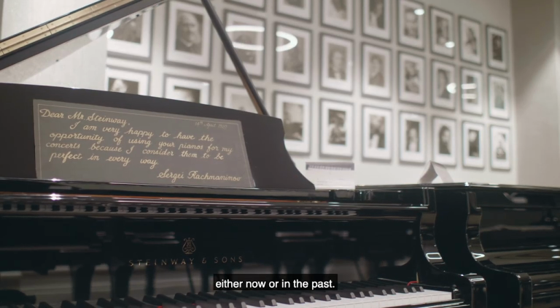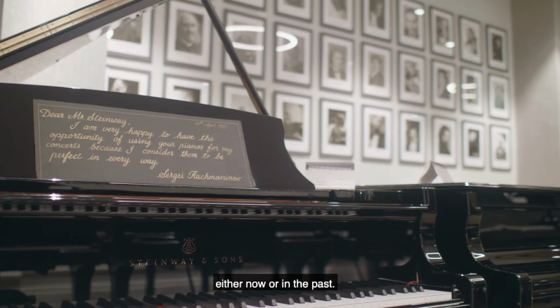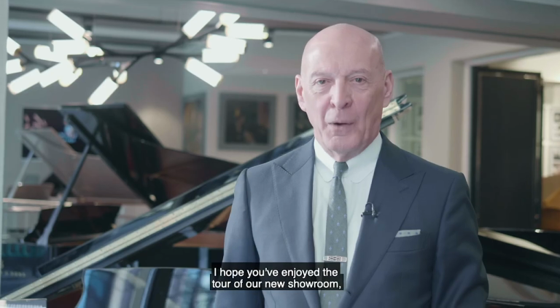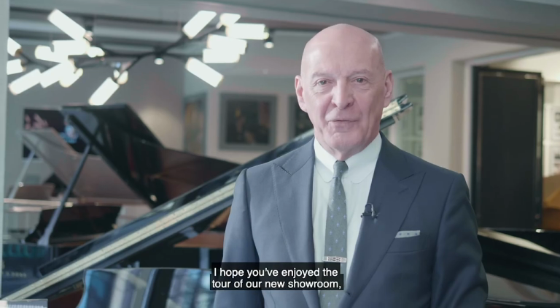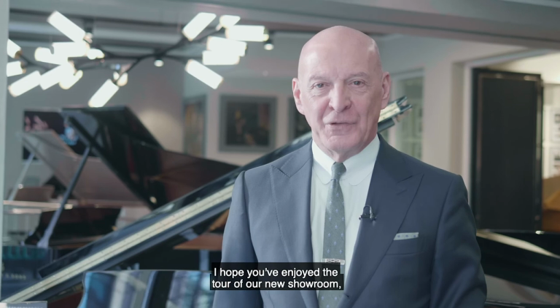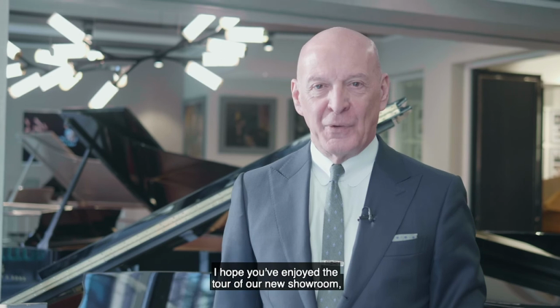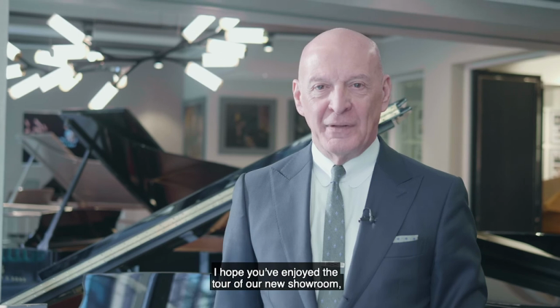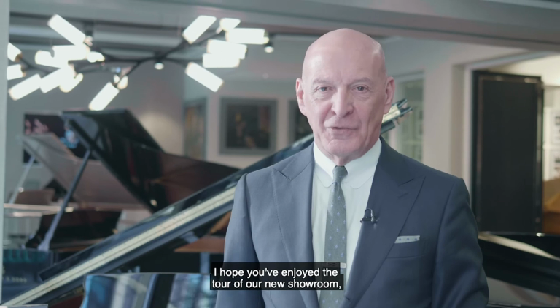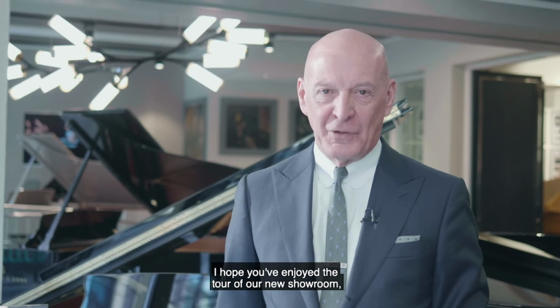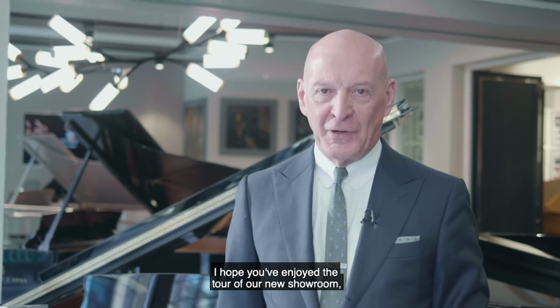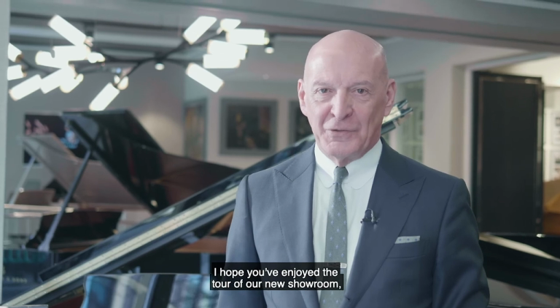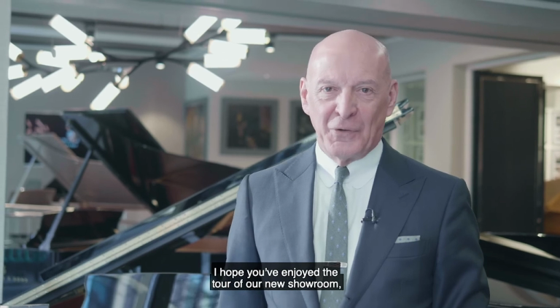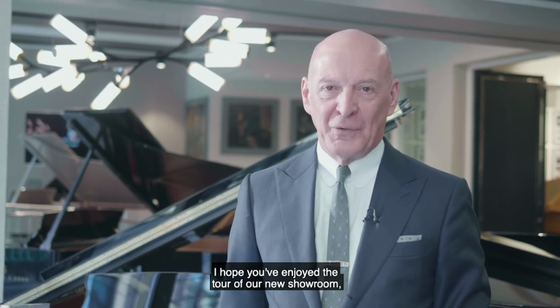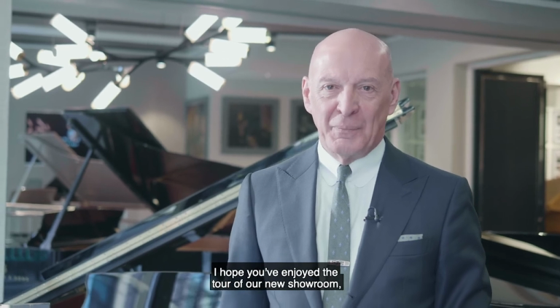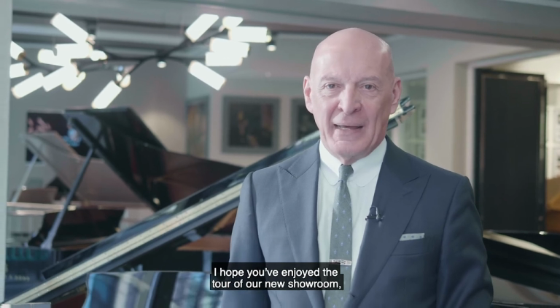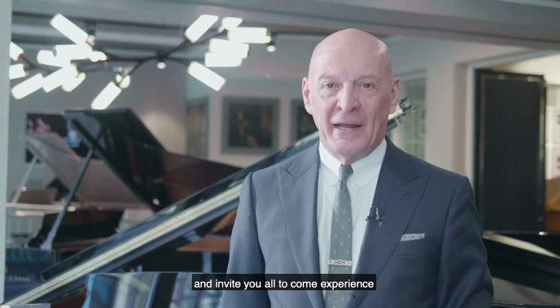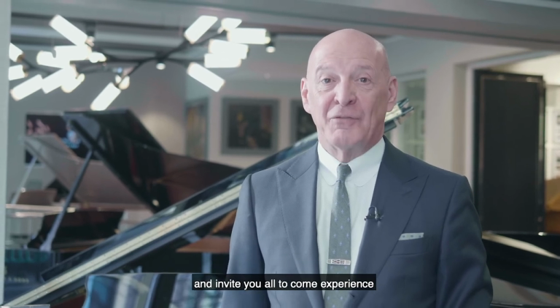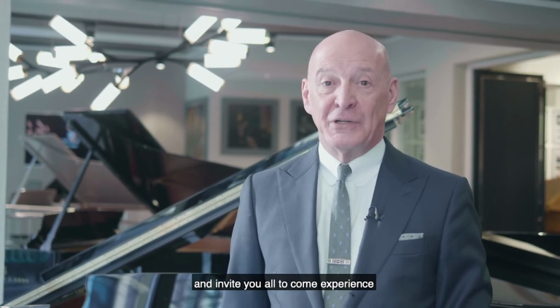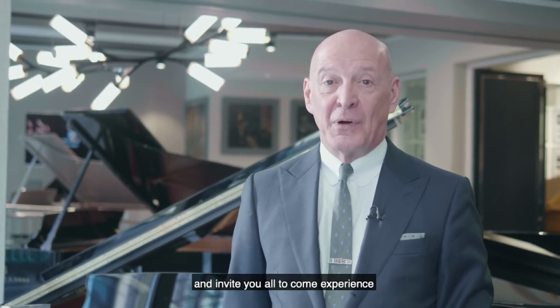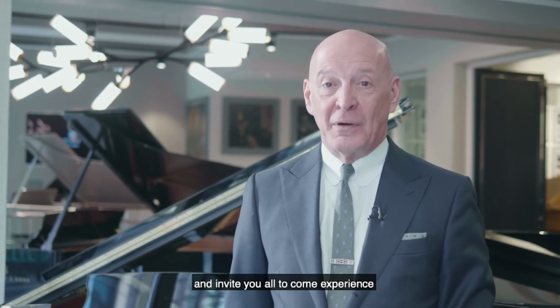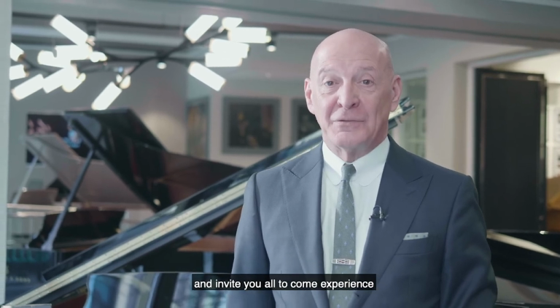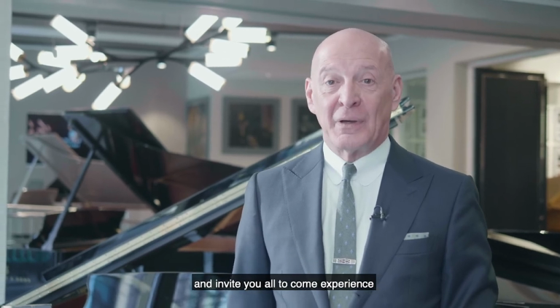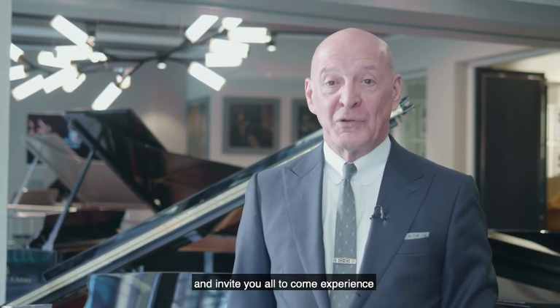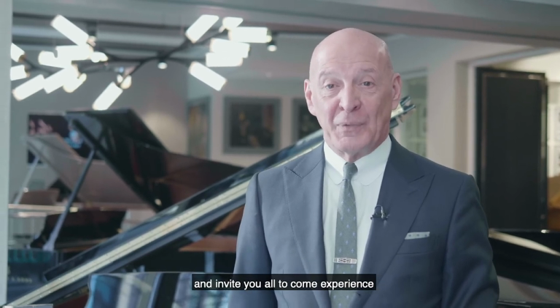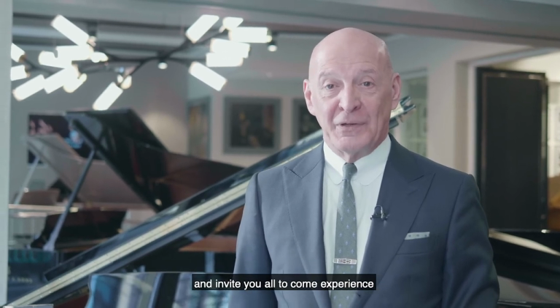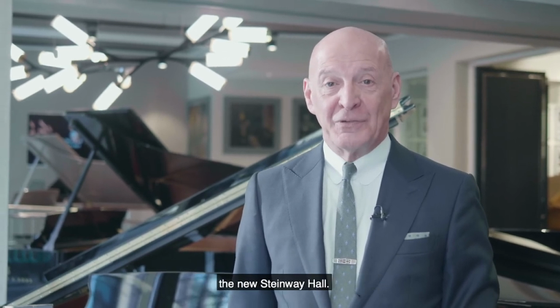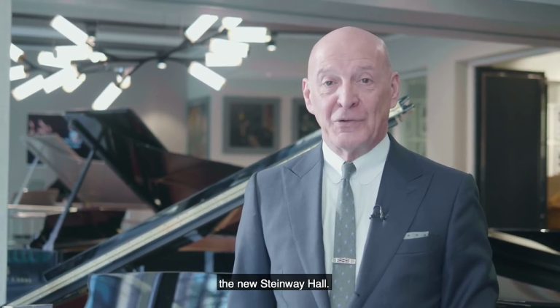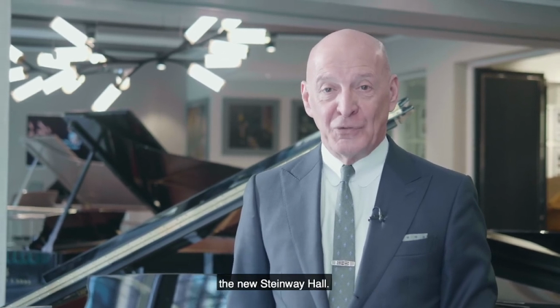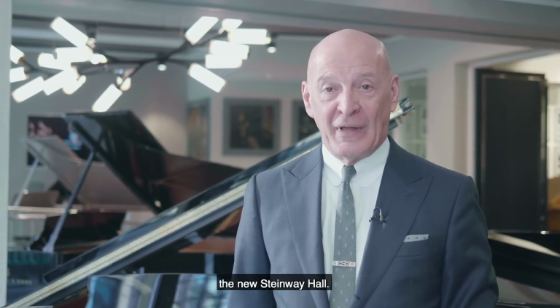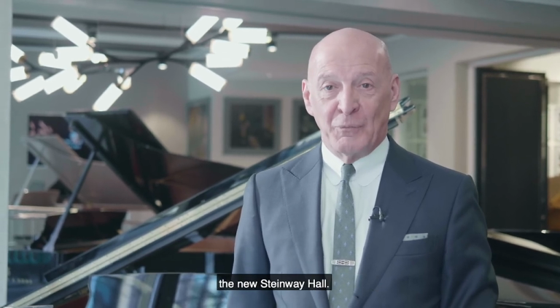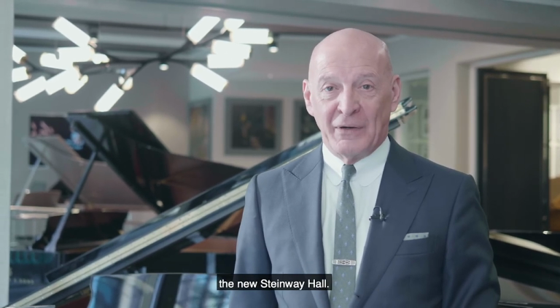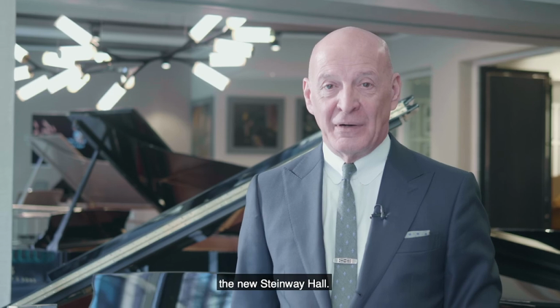I hope you've enjoyed the tour of our new showroom and invite you all to come and experience the new Steinway Hall.